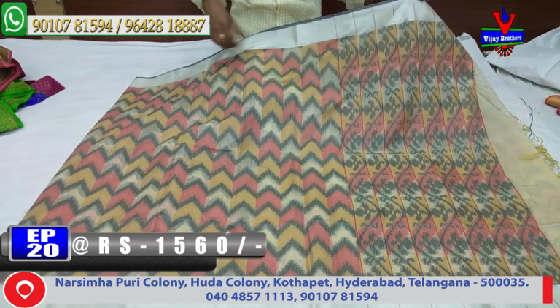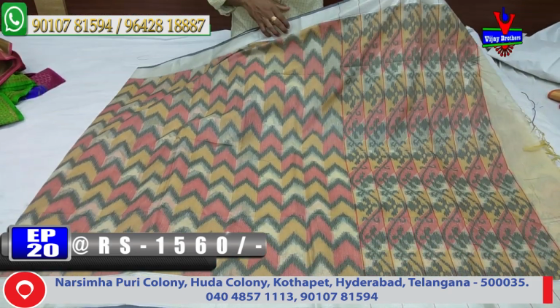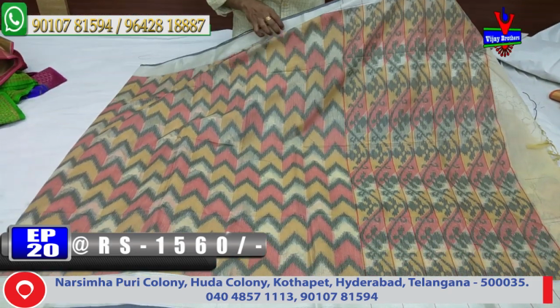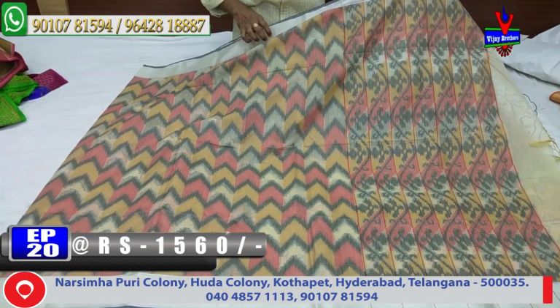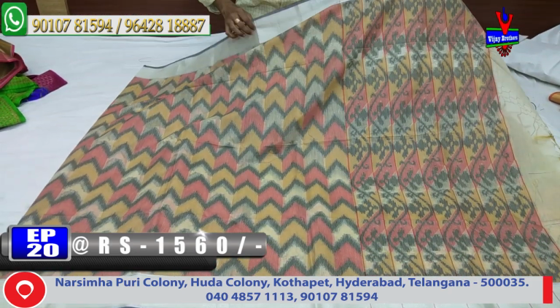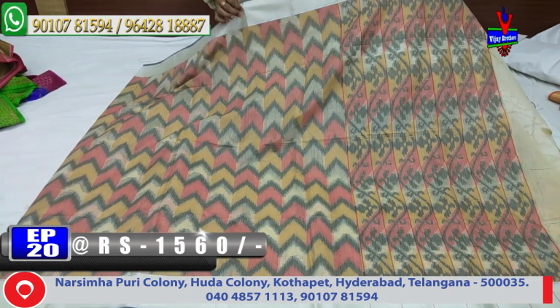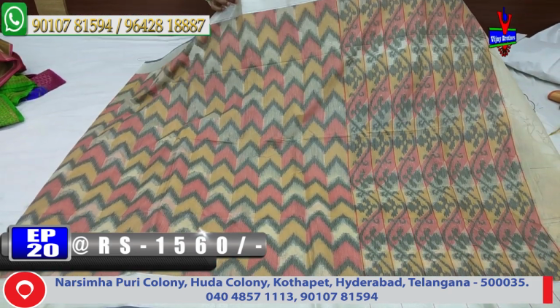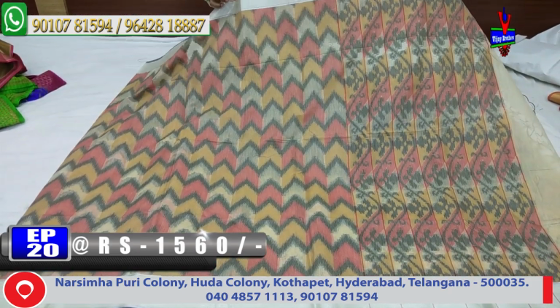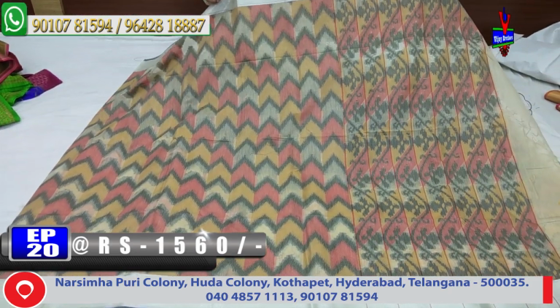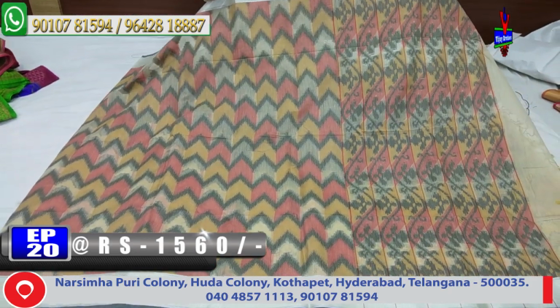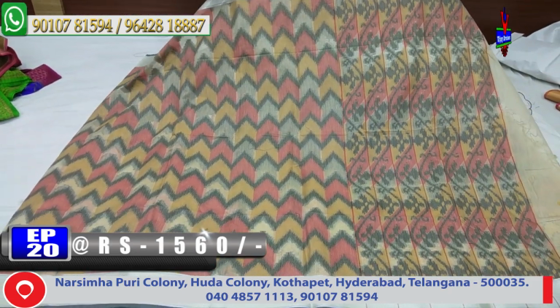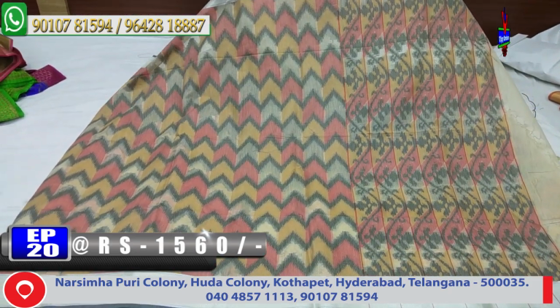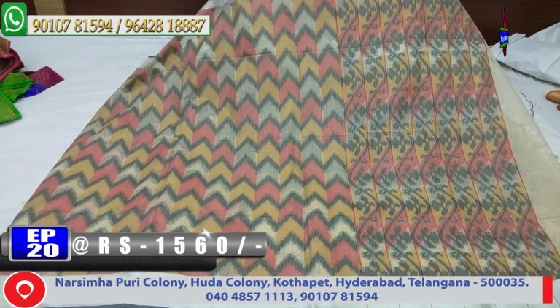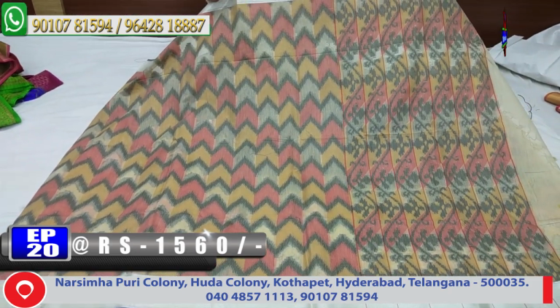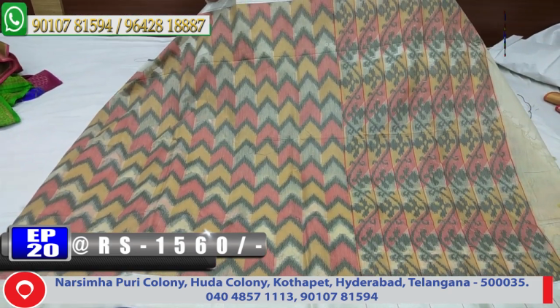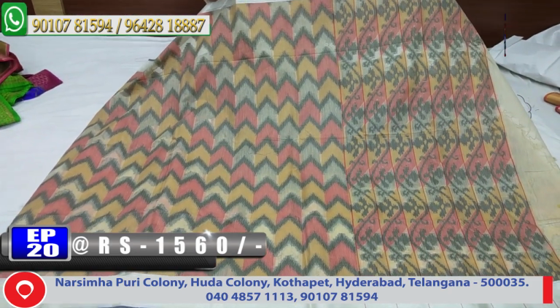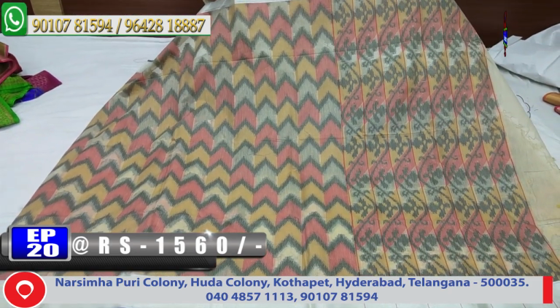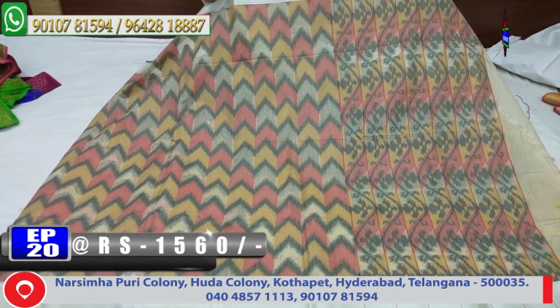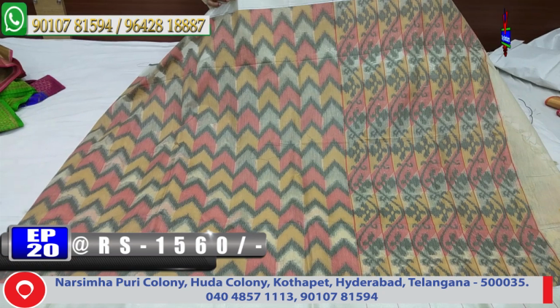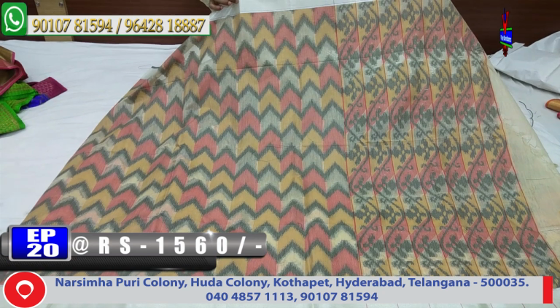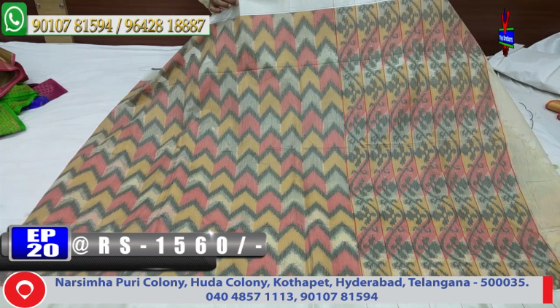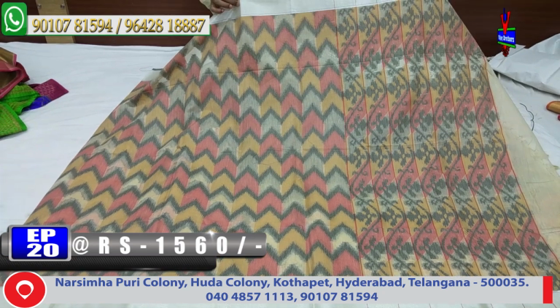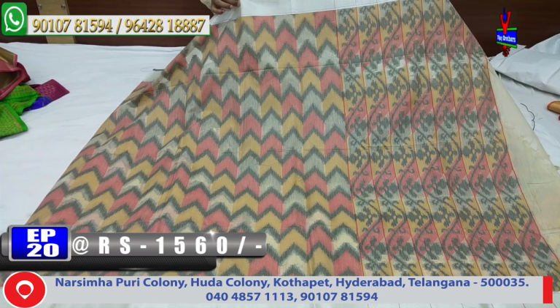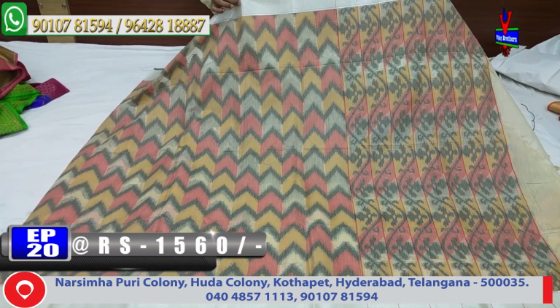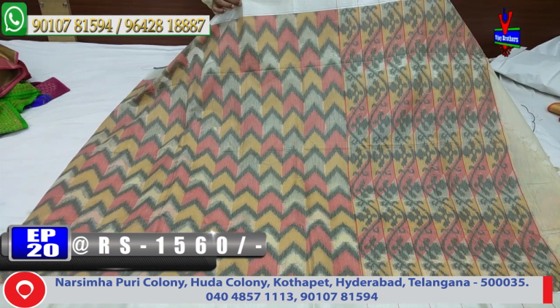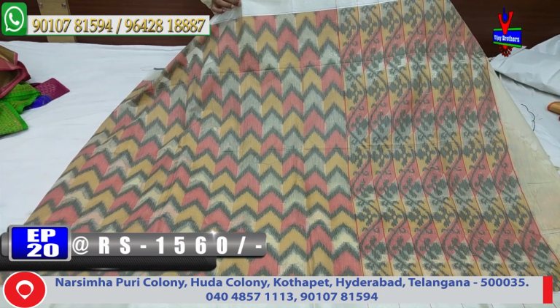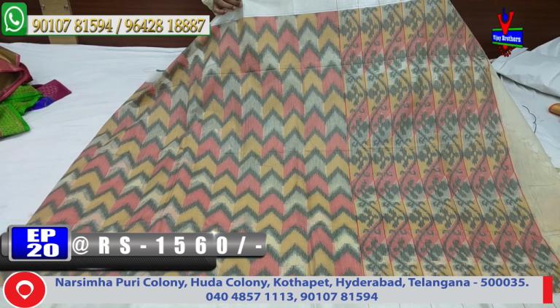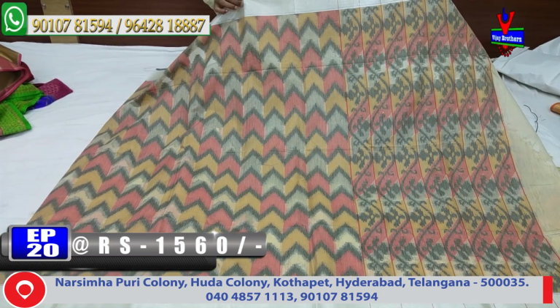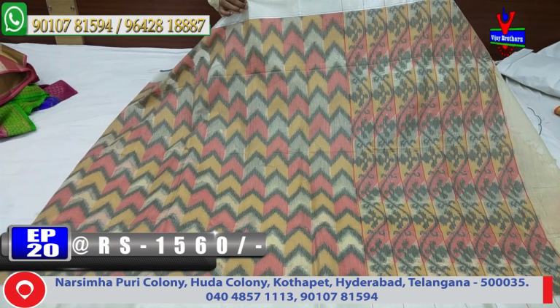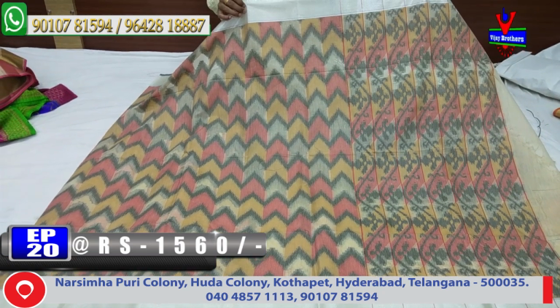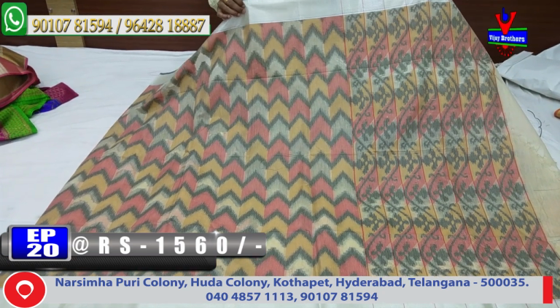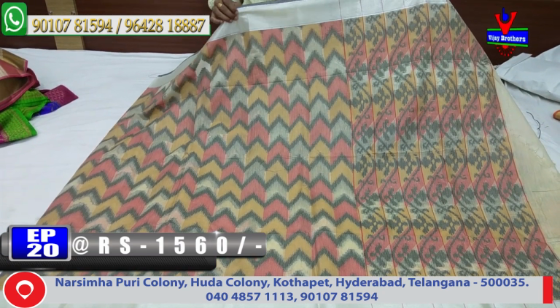The middle part has cream, yellow, and black colors.